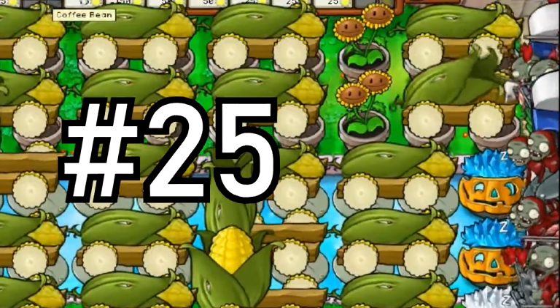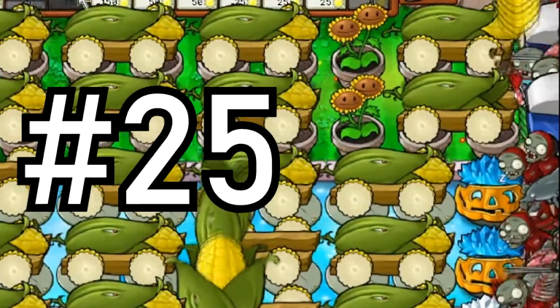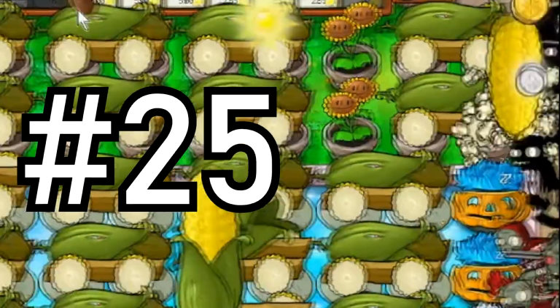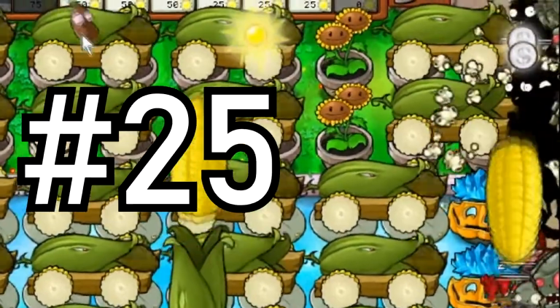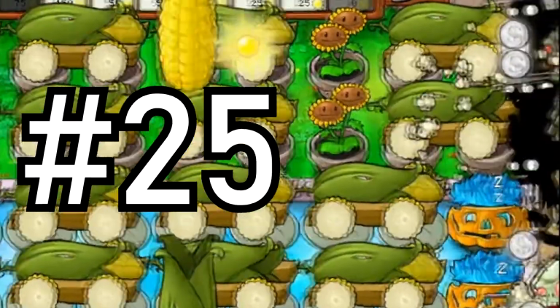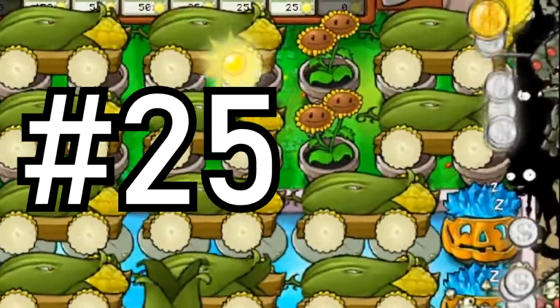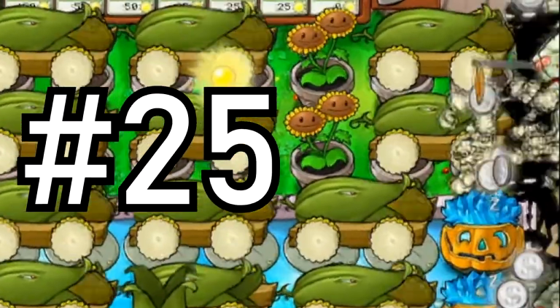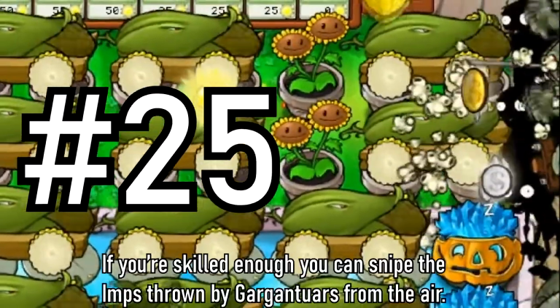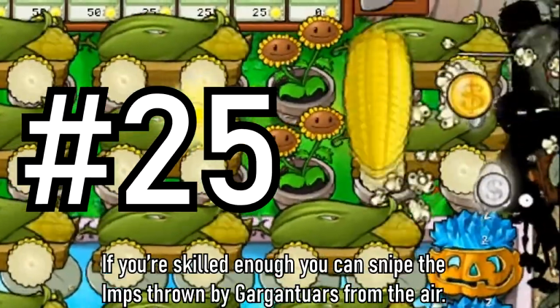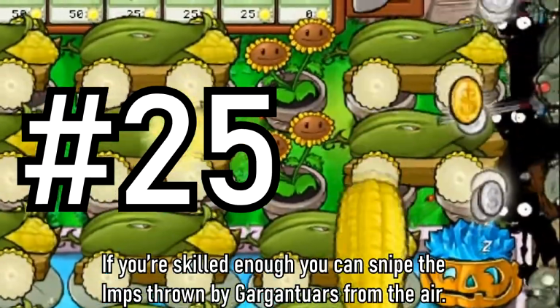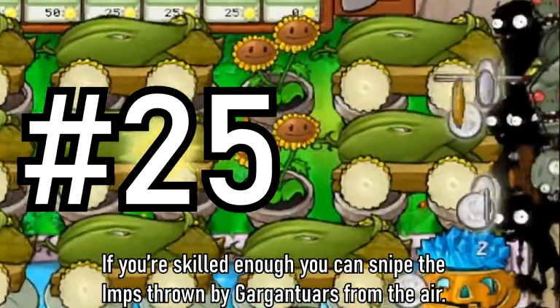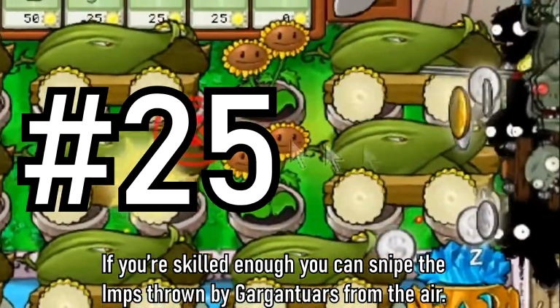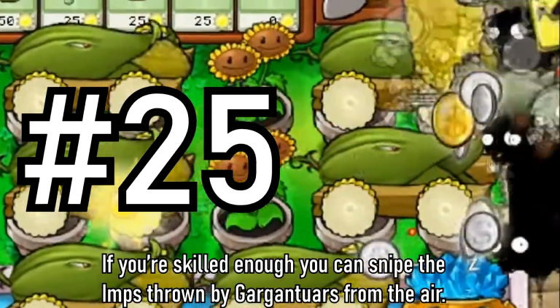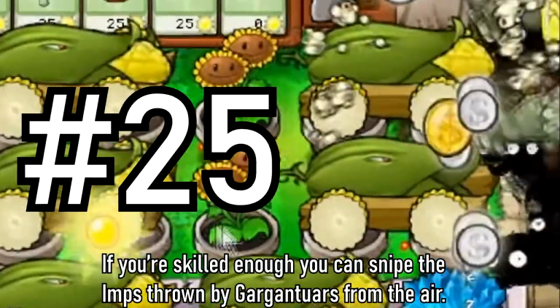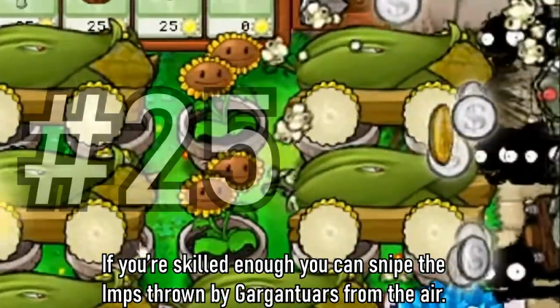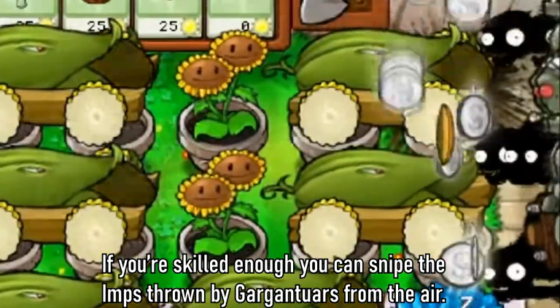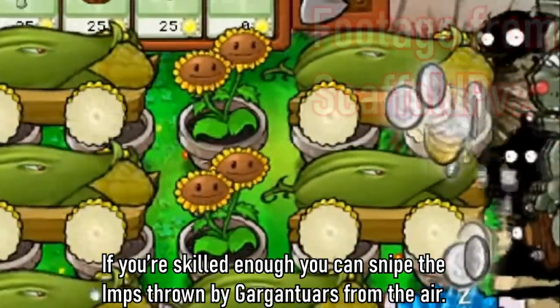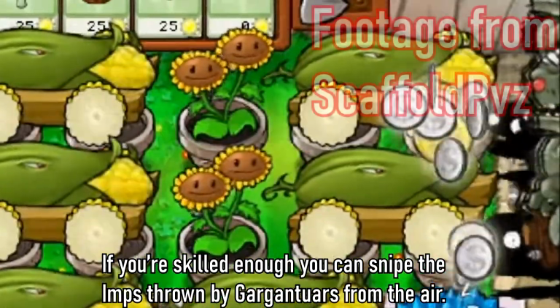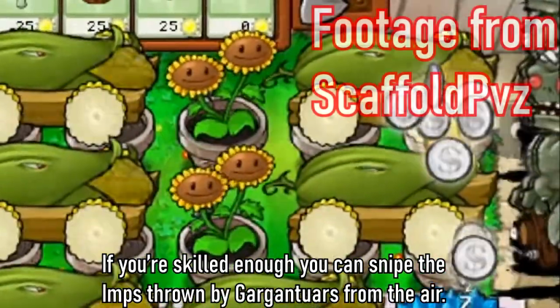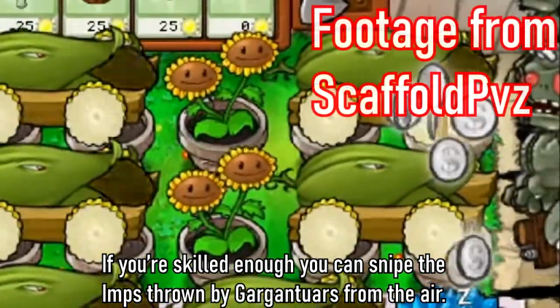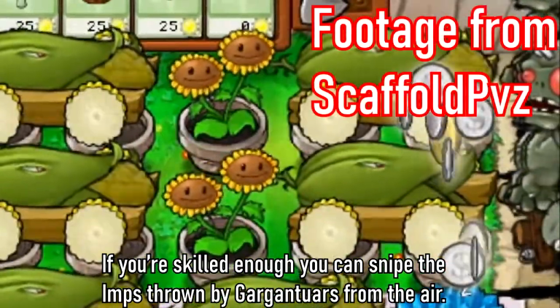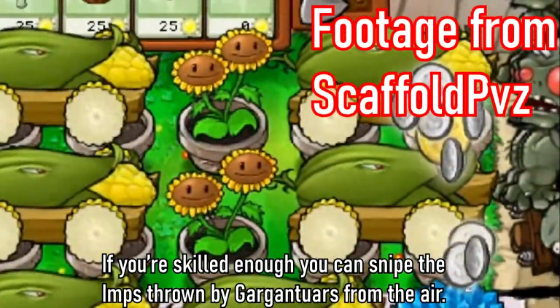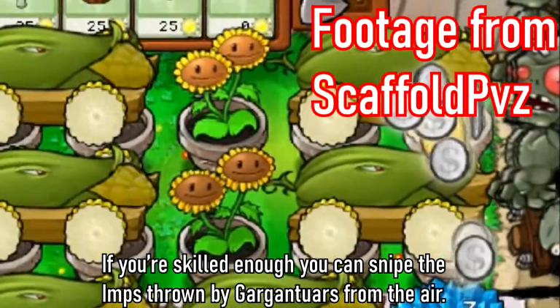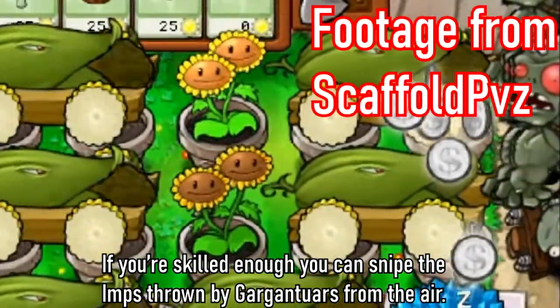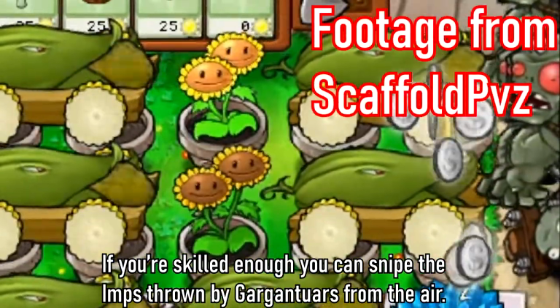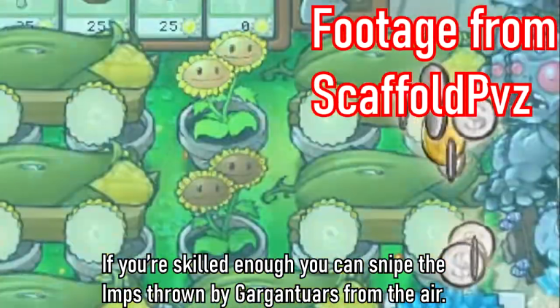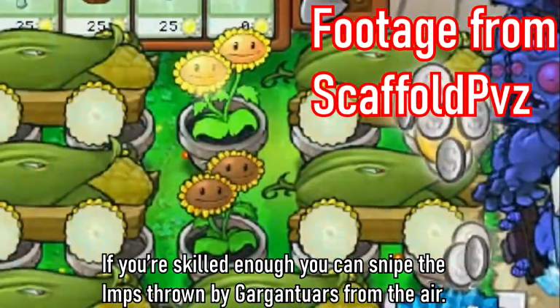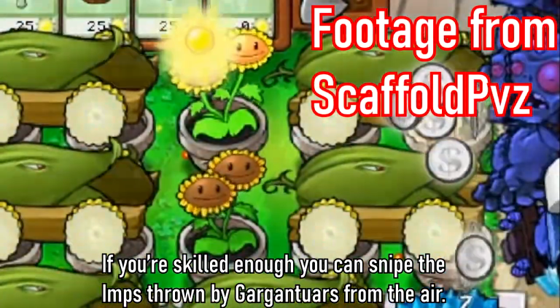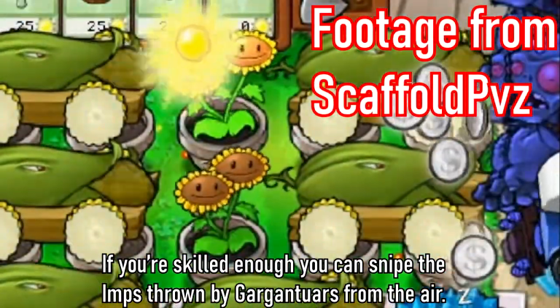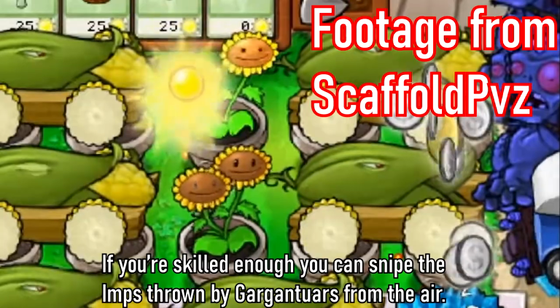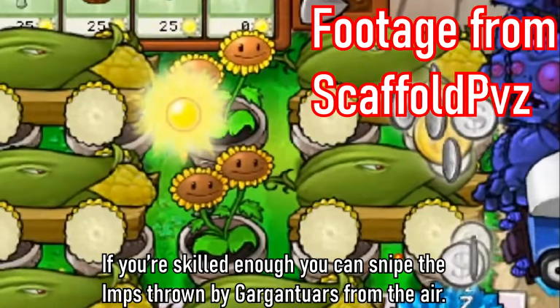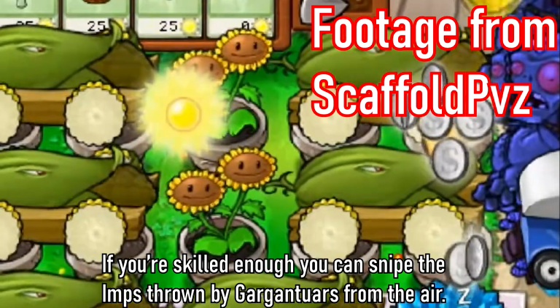Tip 25: If you're skilled enough, you can snap the imps thrown by the gigantulas from the air.